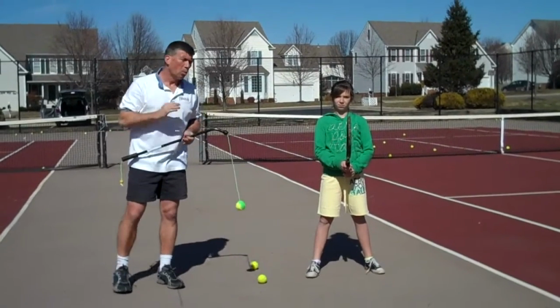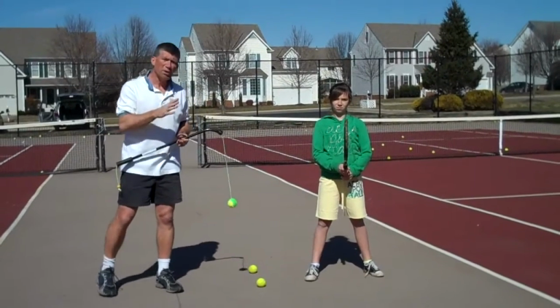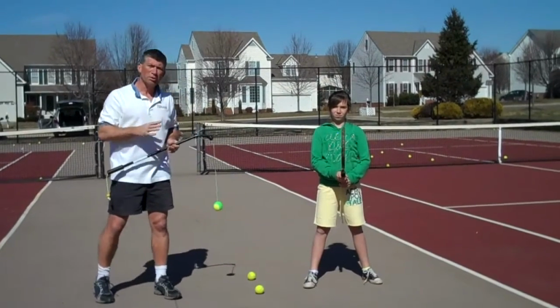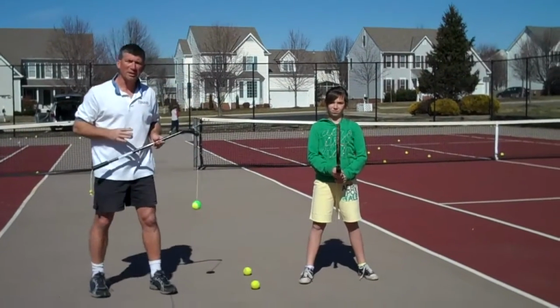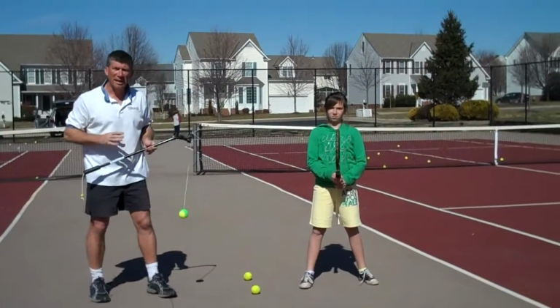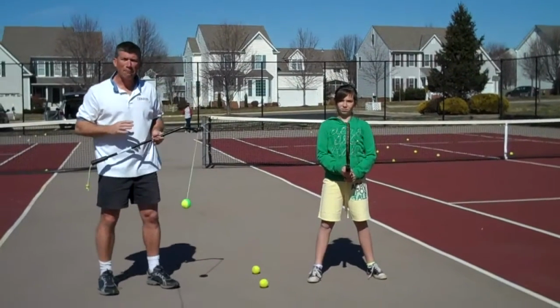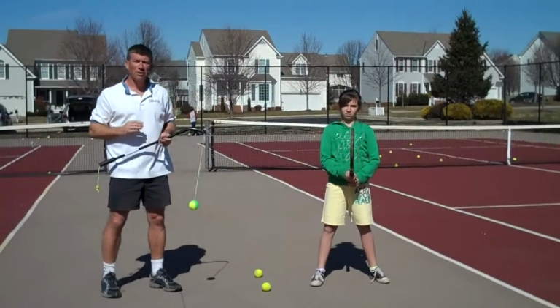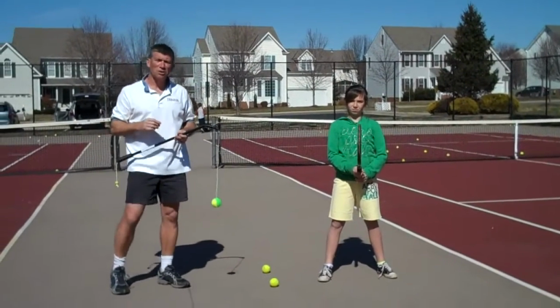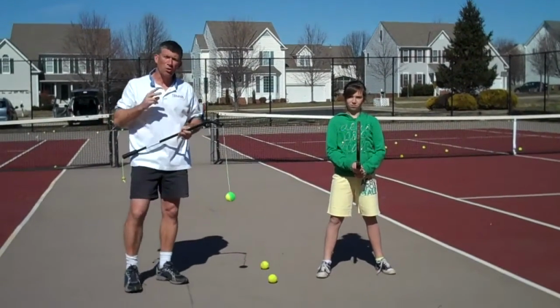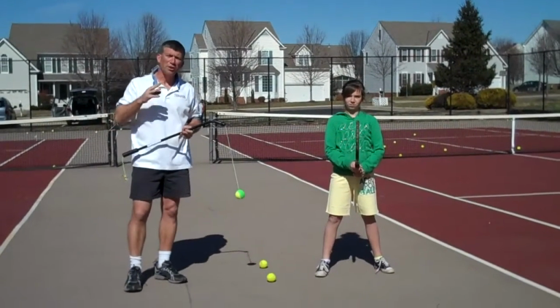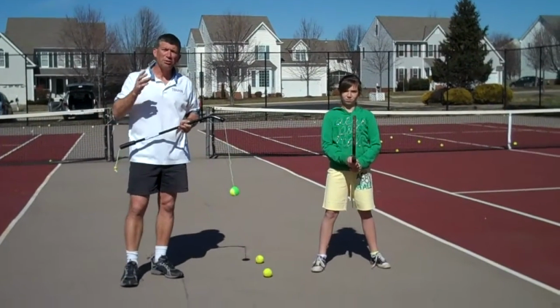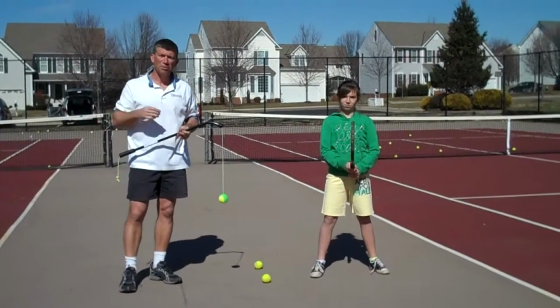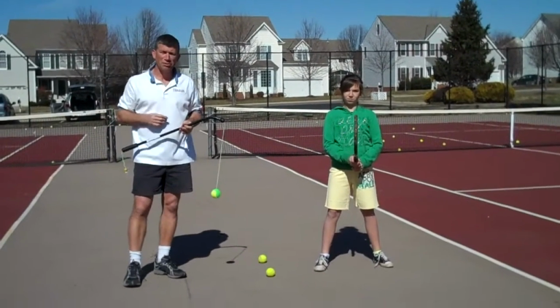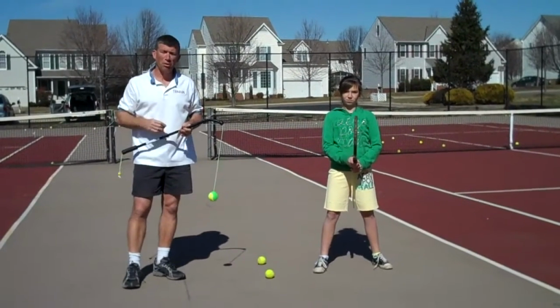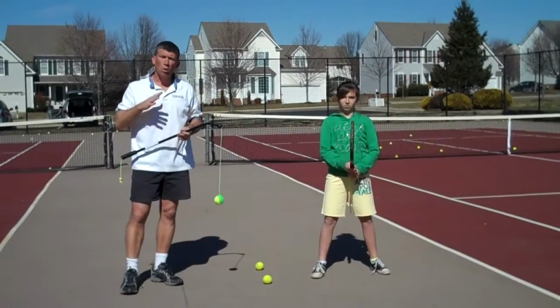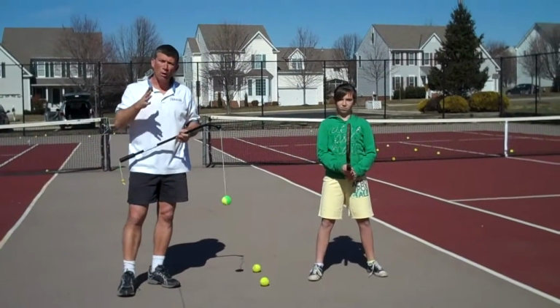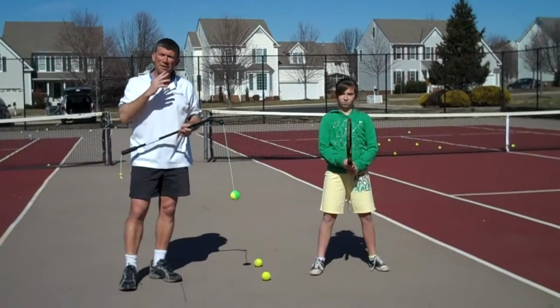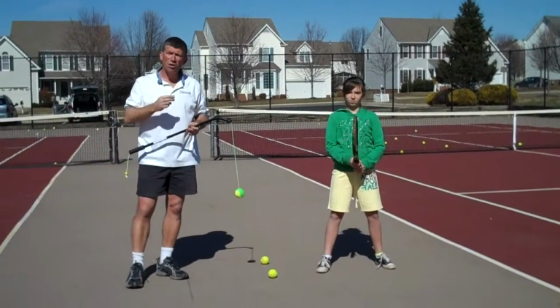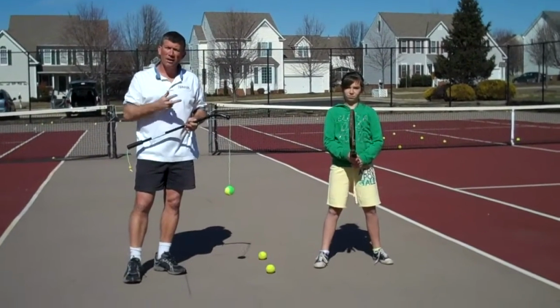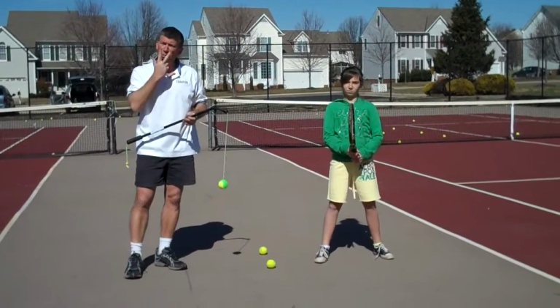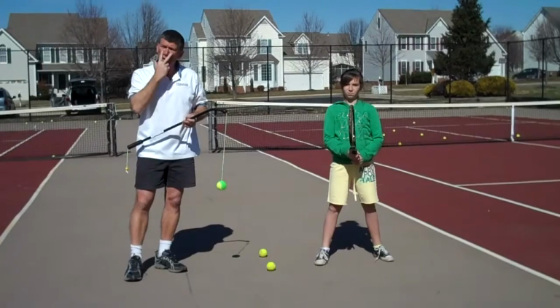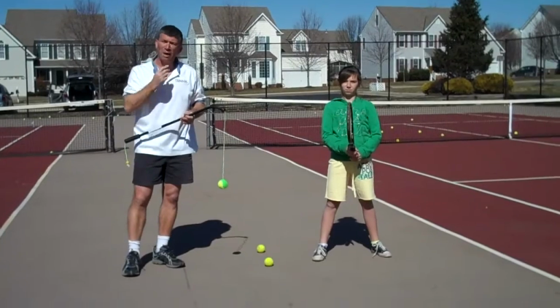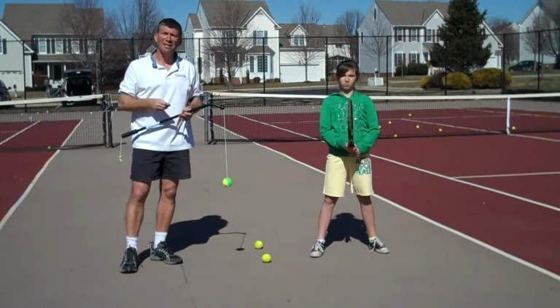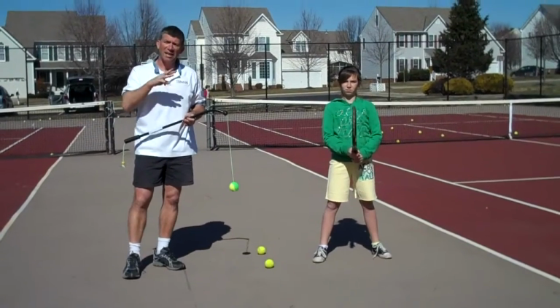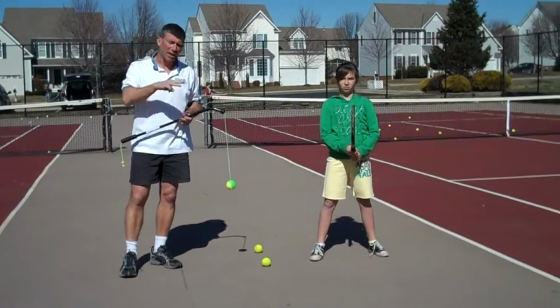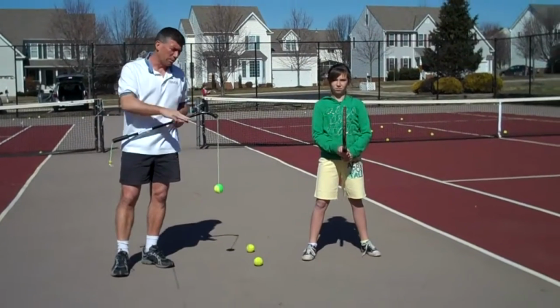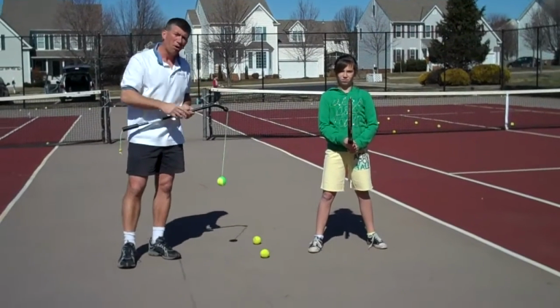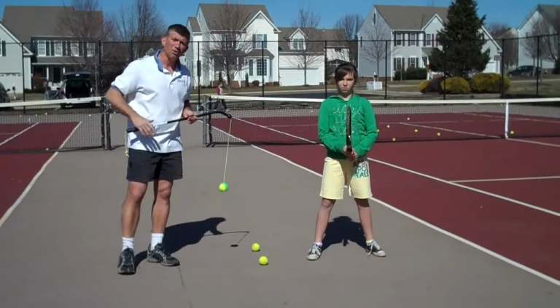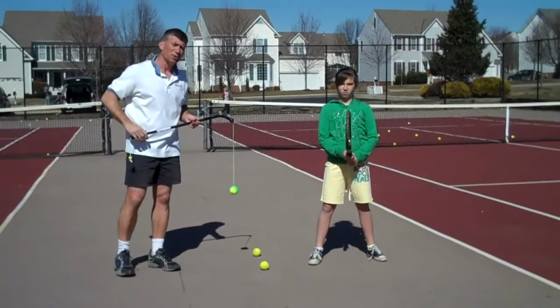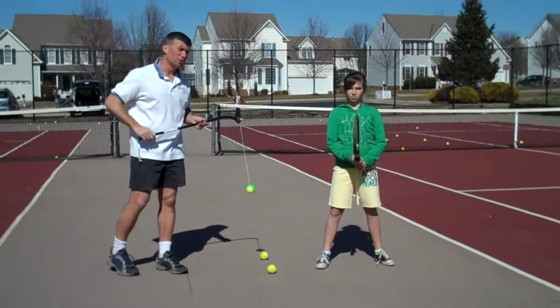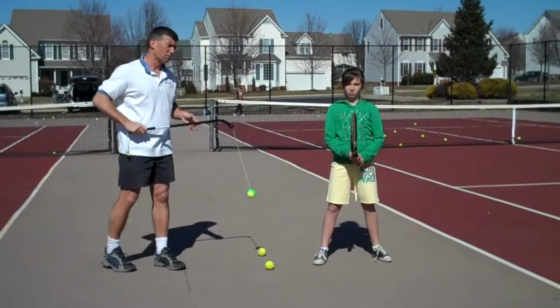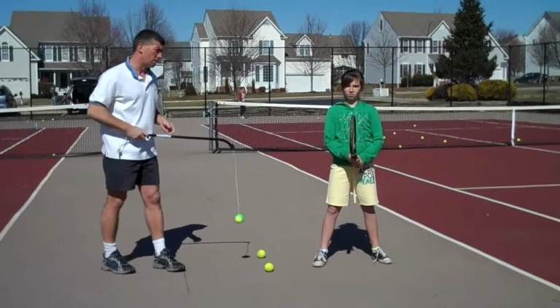One of the drills that we came up with is called the 1-2-3 drill — one being the target, two eyes, and three balls, including the server one.